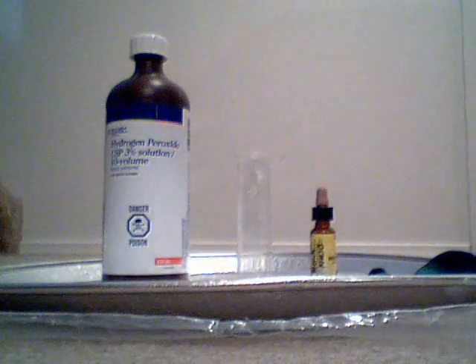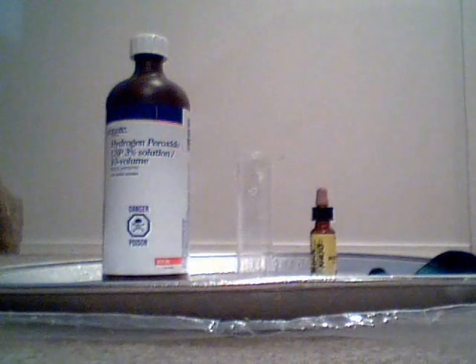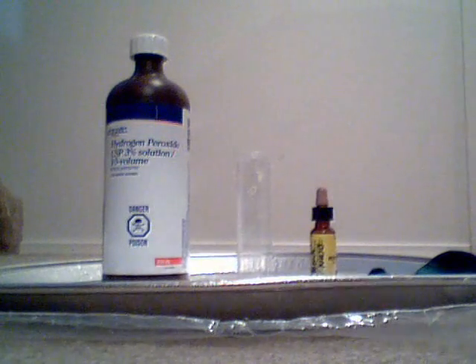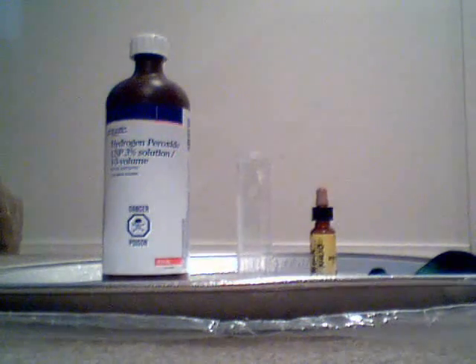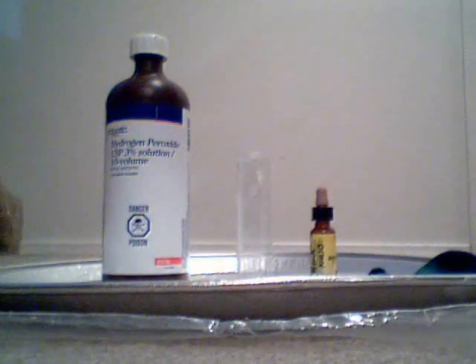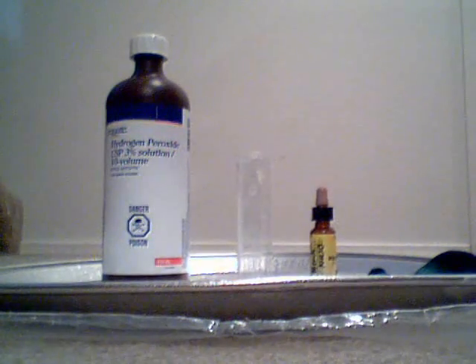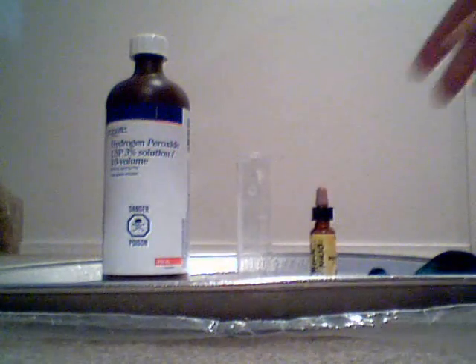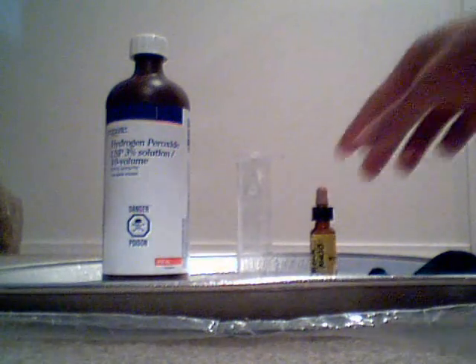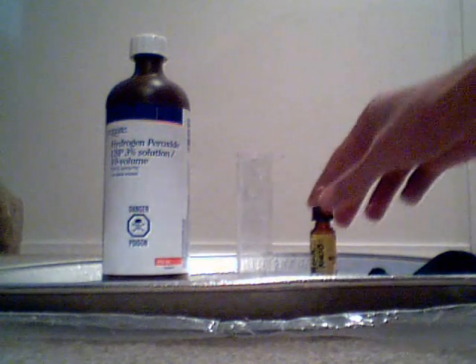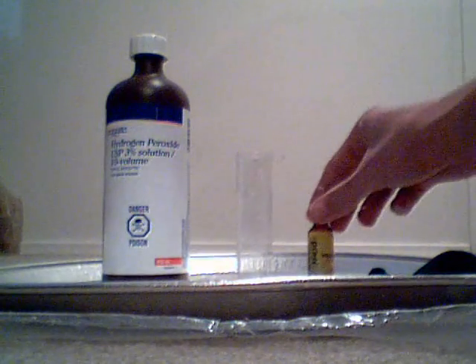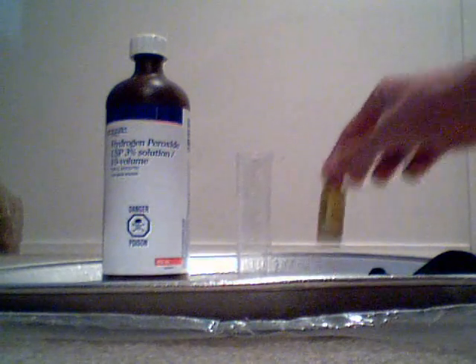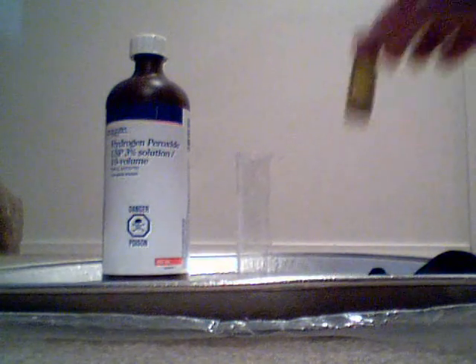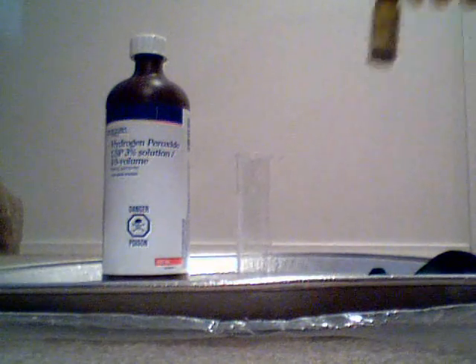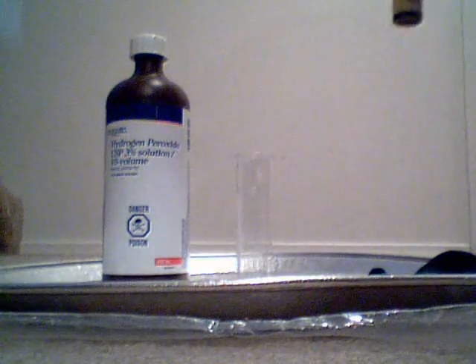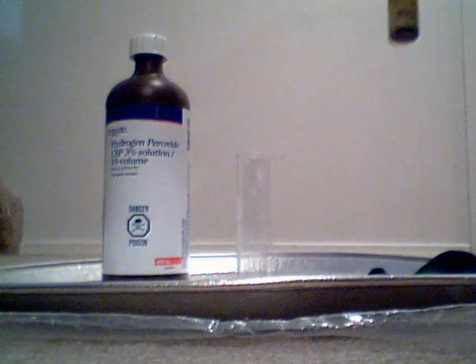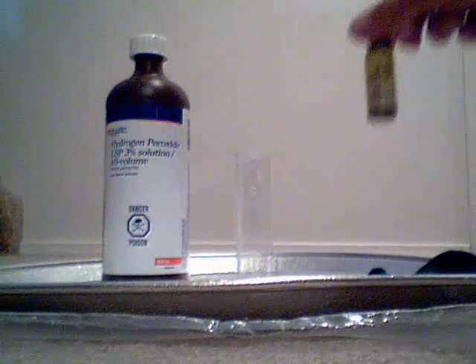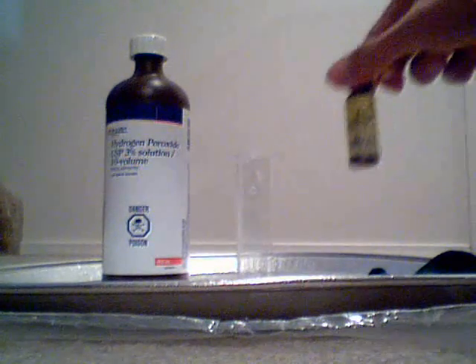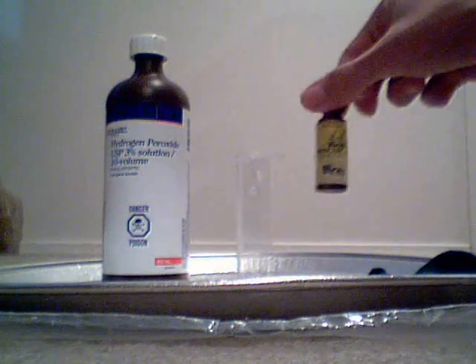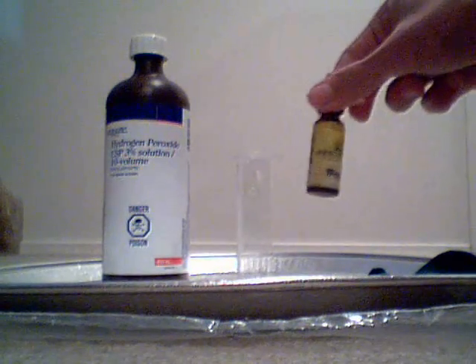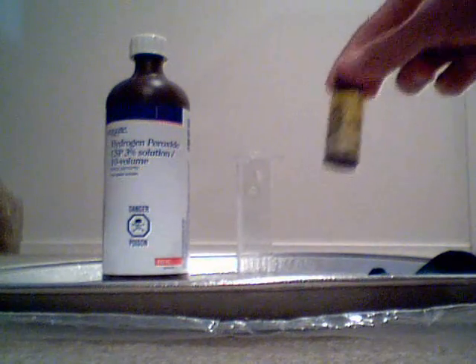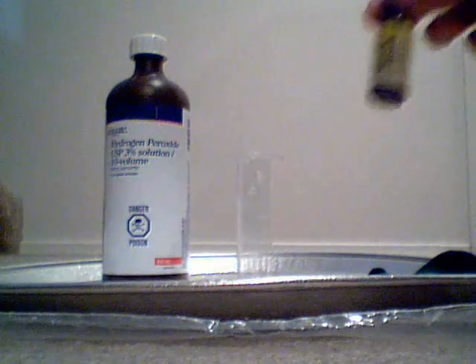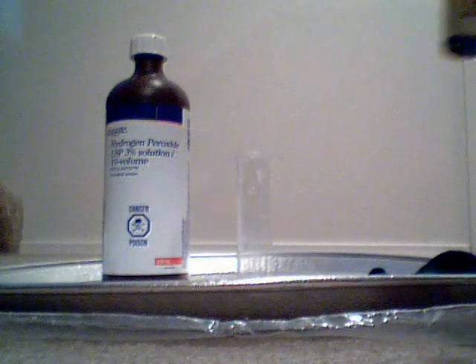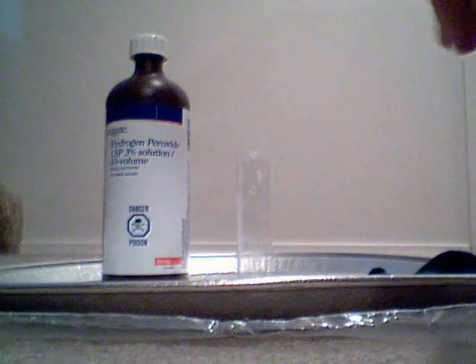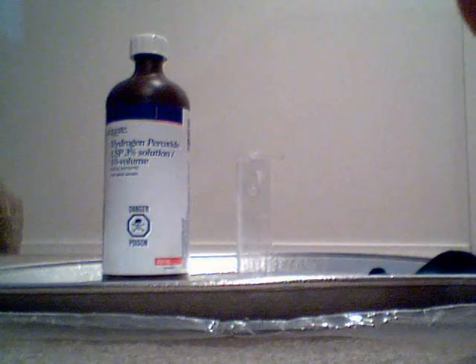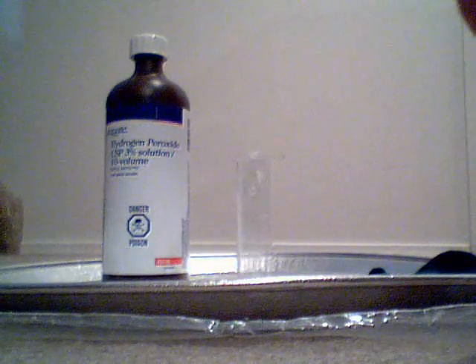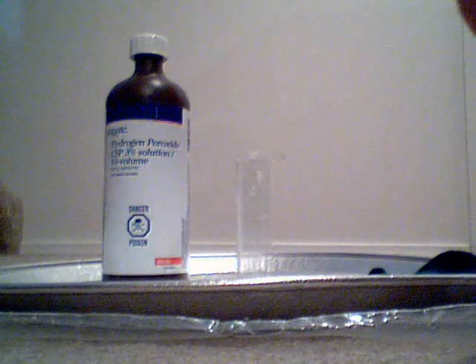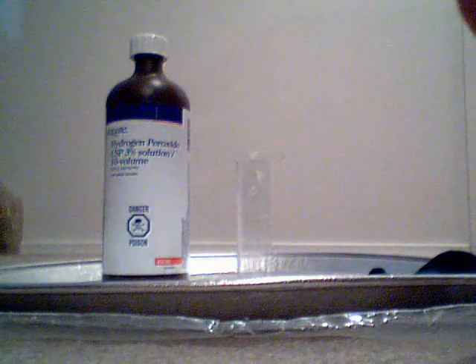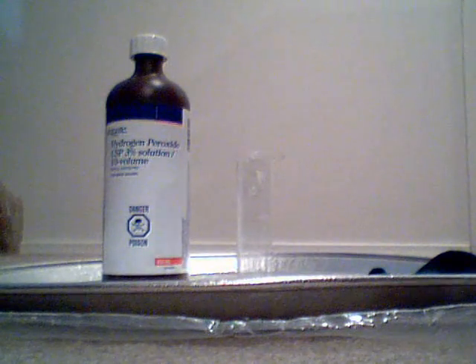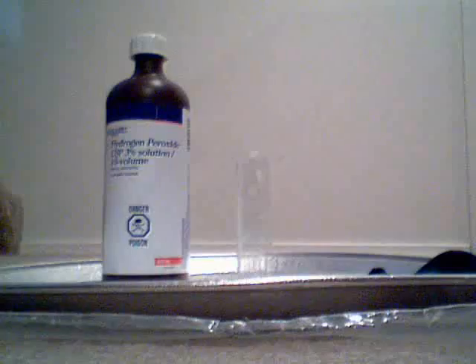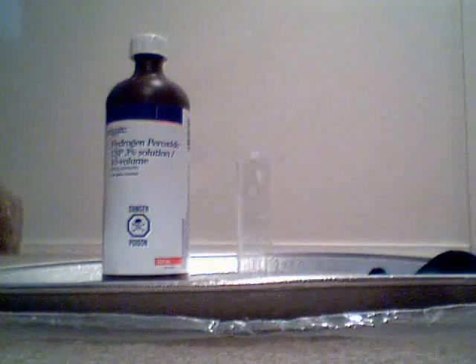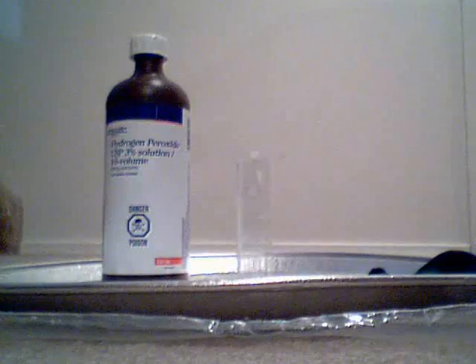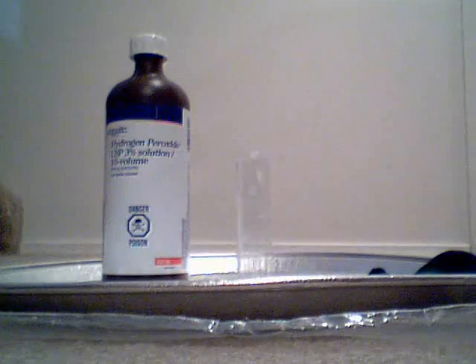Firstly you're going to add in close to 10 milliliters of bleach.